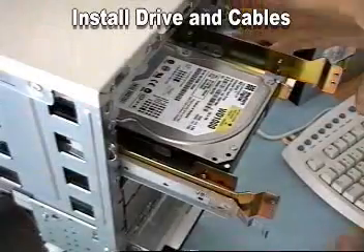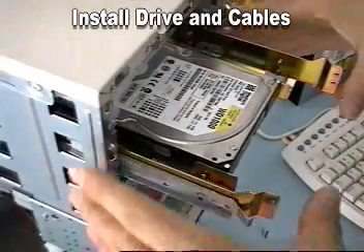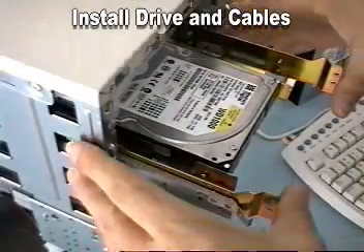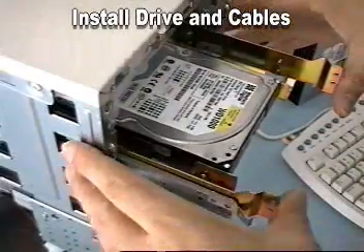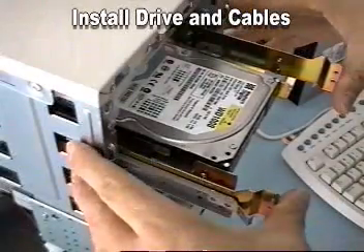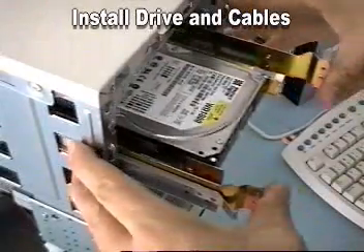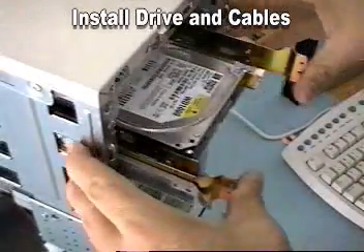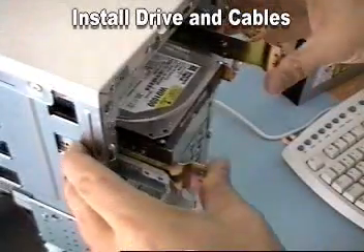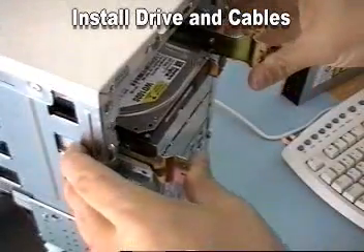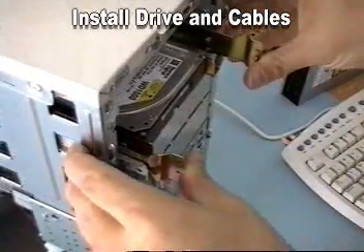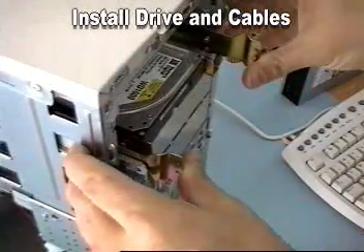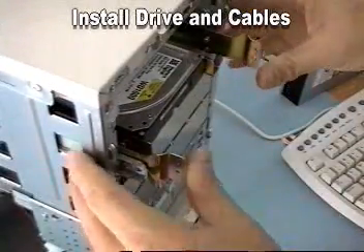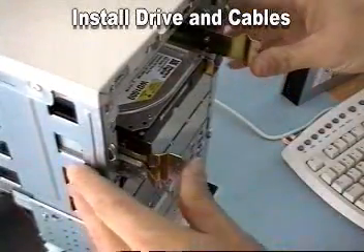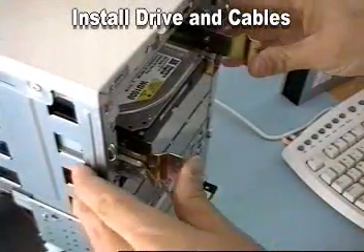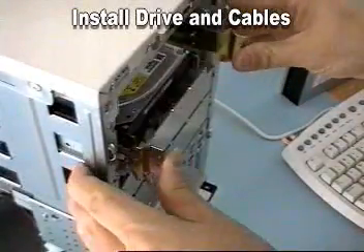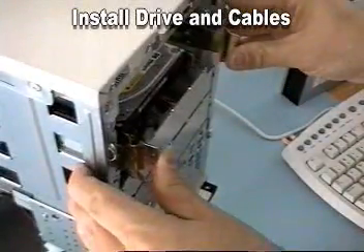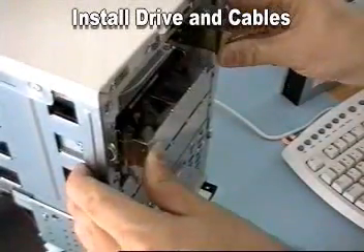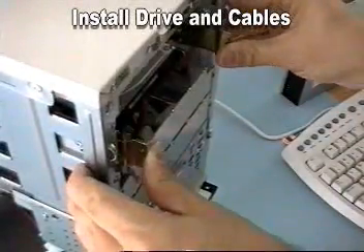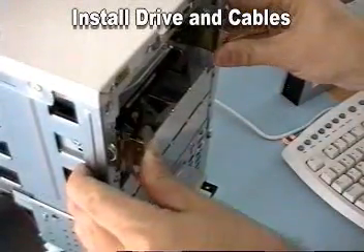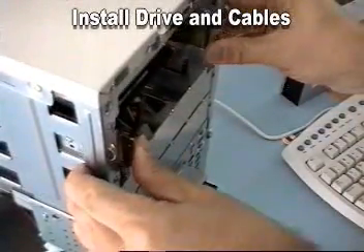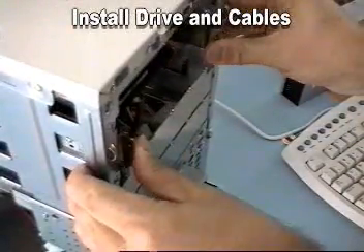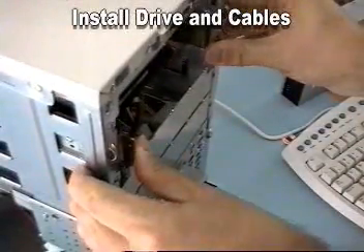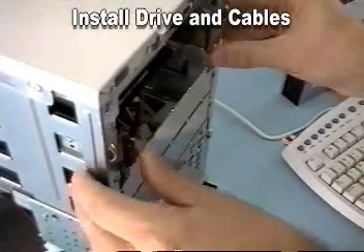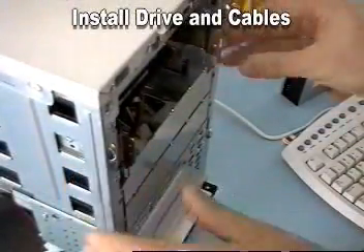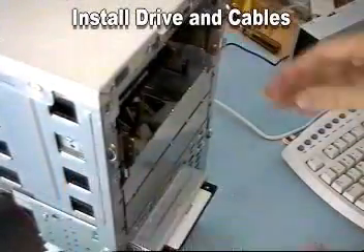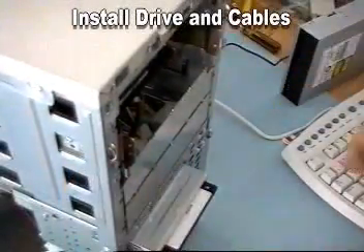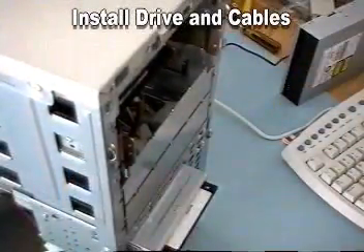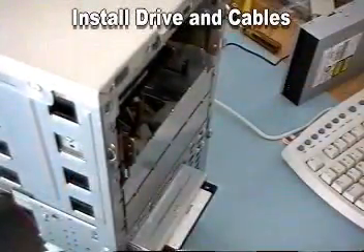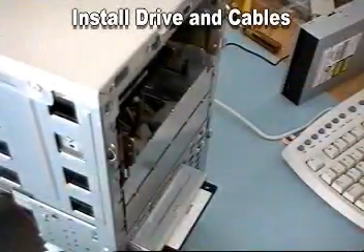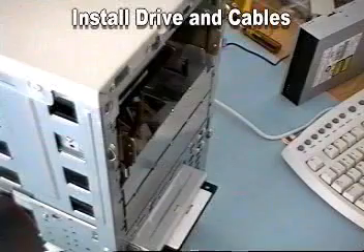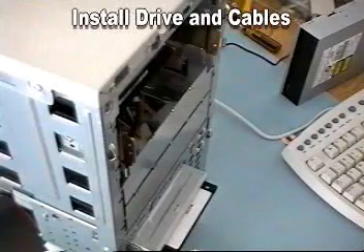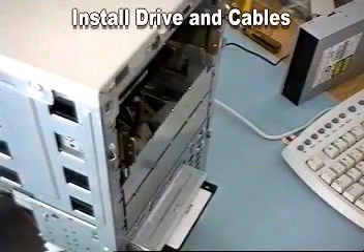Now it's a matter of inserting the drive into the chassis and pushing it into place until it clips.